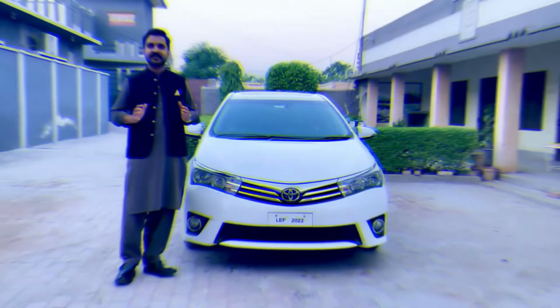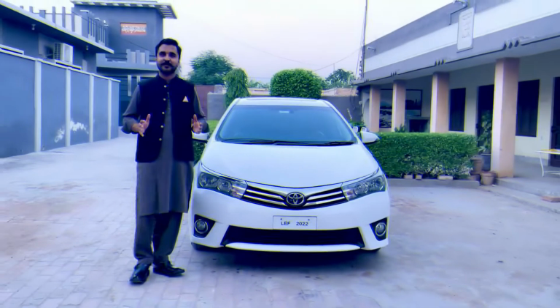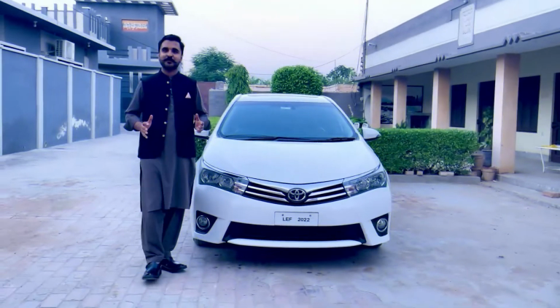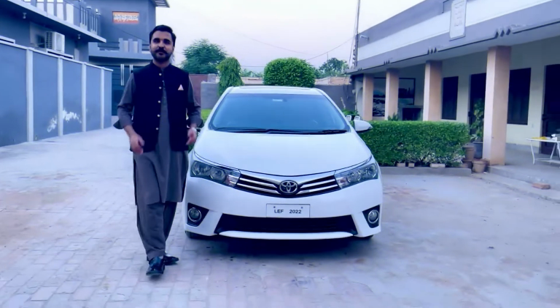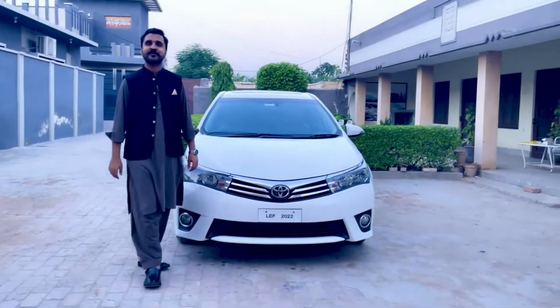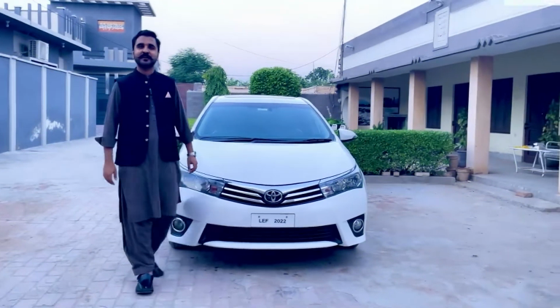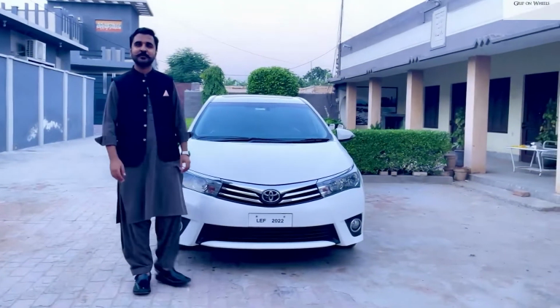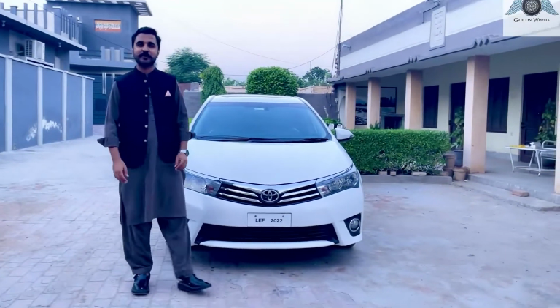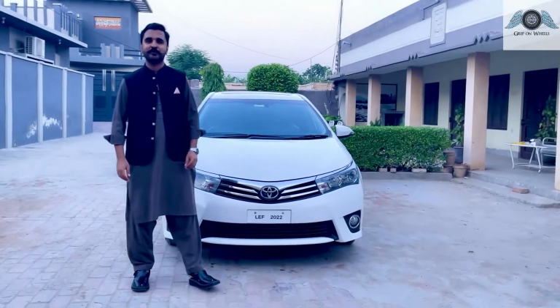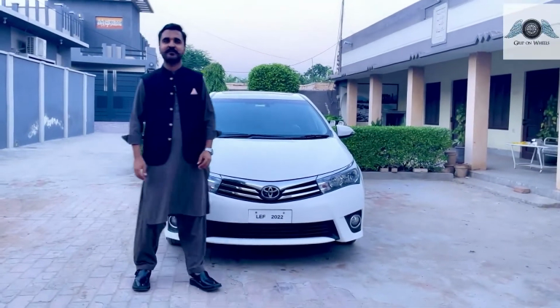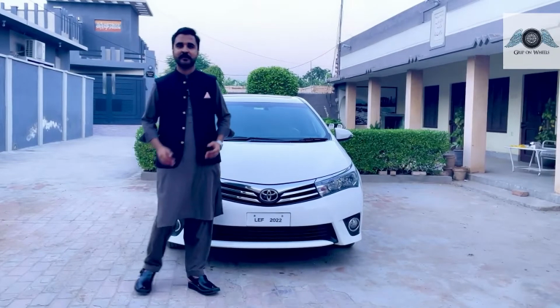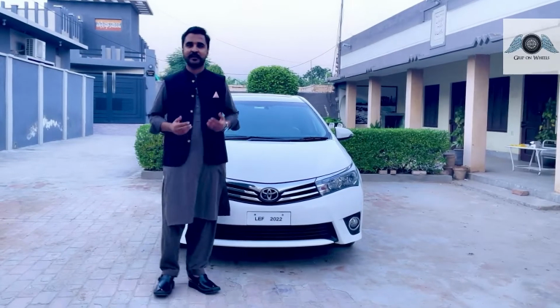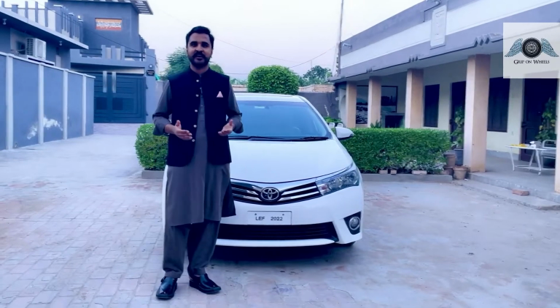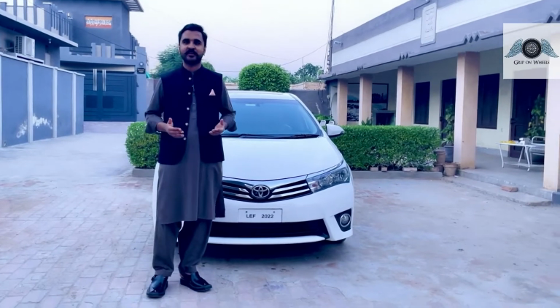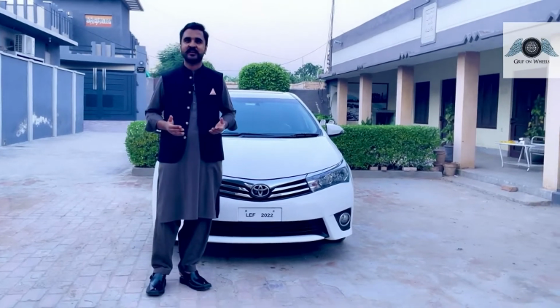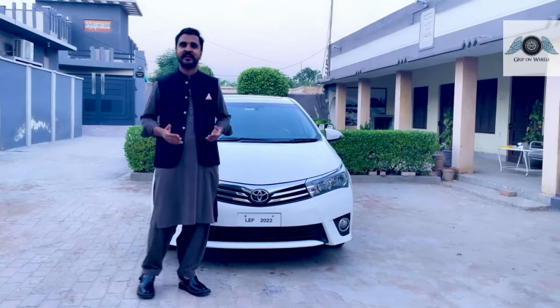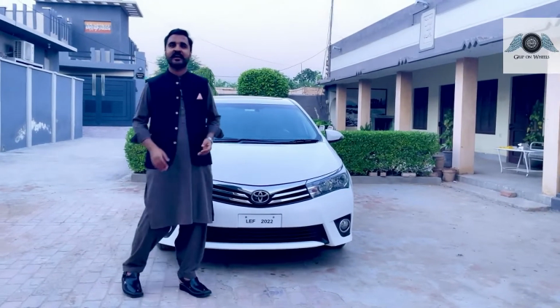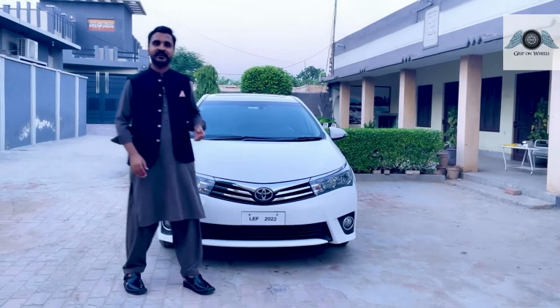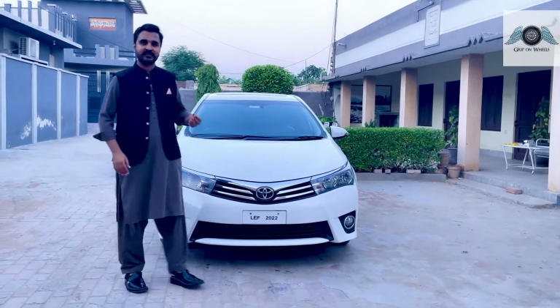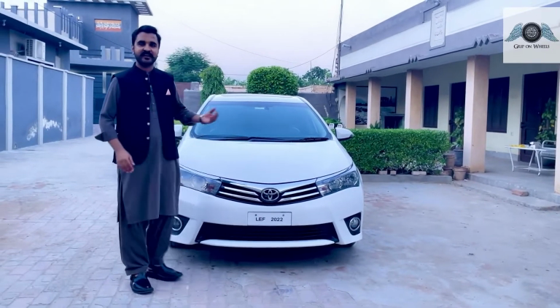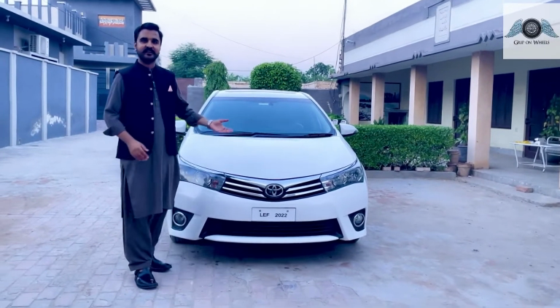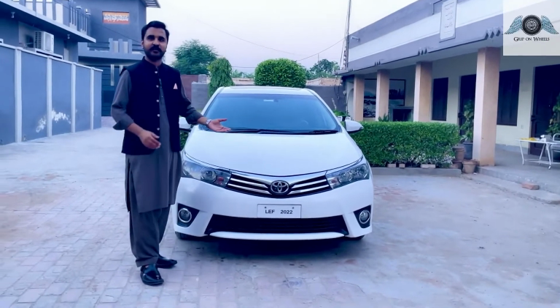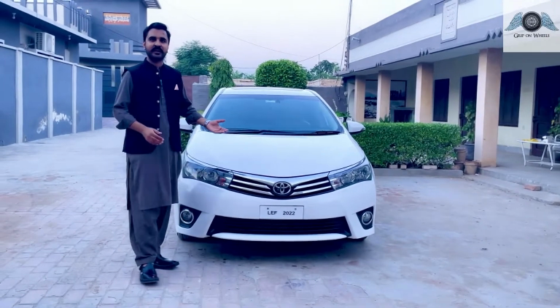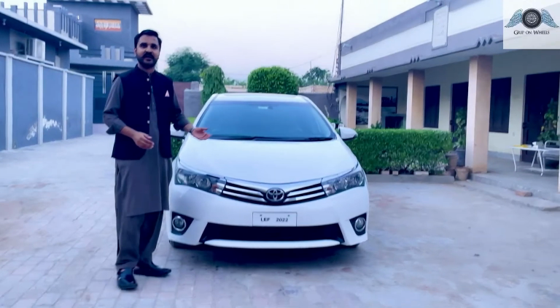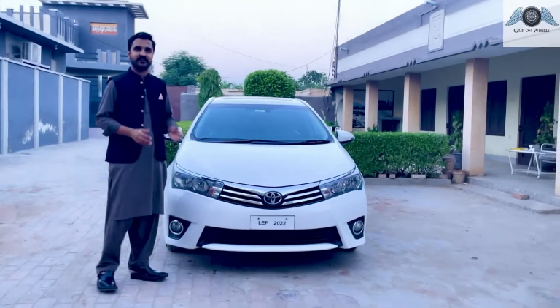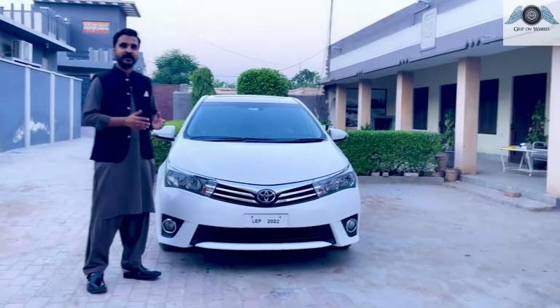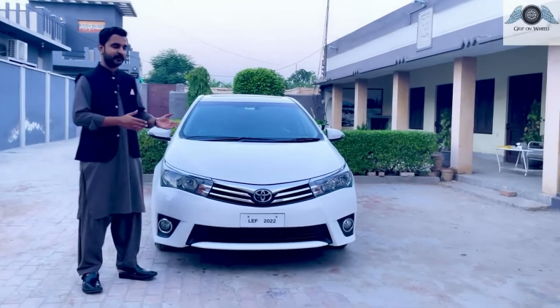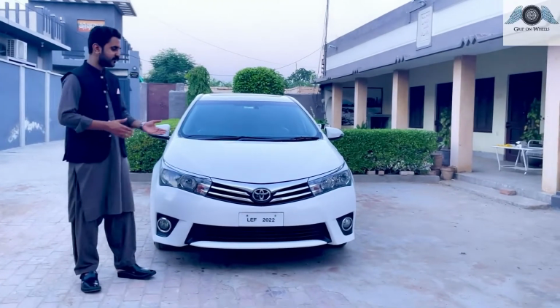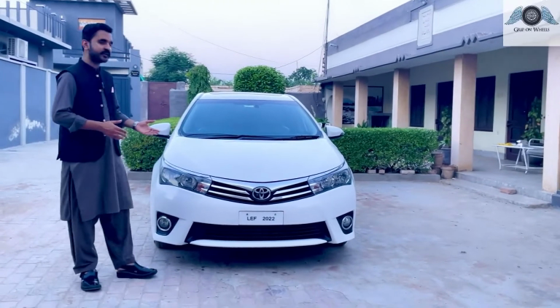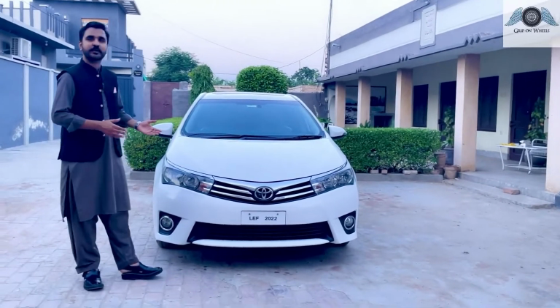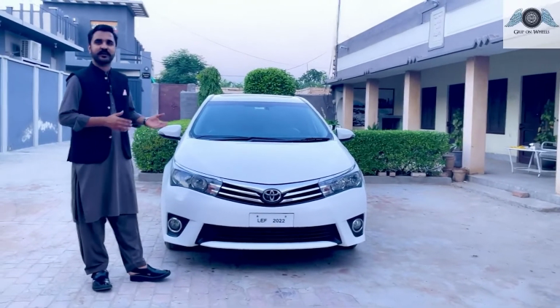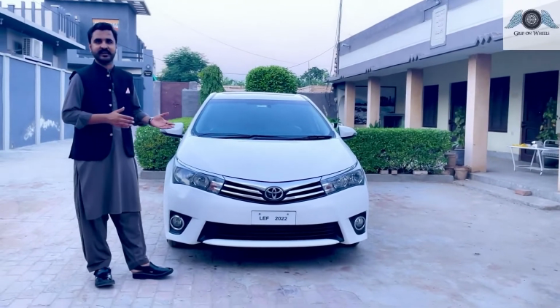Assalamu alaikum viewers, welcome to Grip on Wheels. मेरा नाम सगेद उमर्शा है। आज हम जिस गाड़ी का रिव्यू कर रहे हैं, यह है हमारे पास Toyota Corolla Grandy.